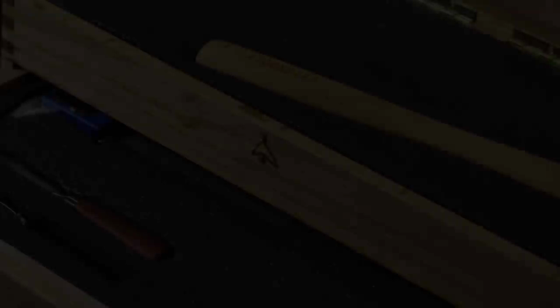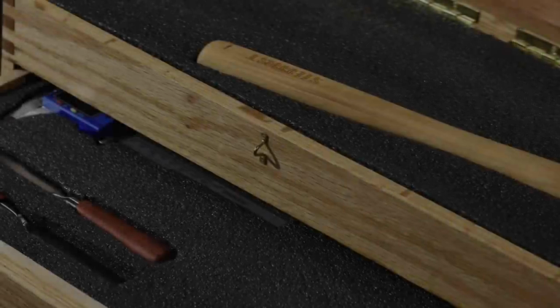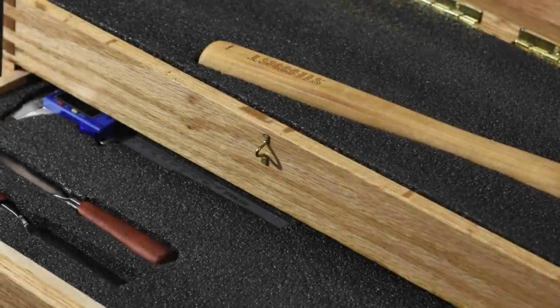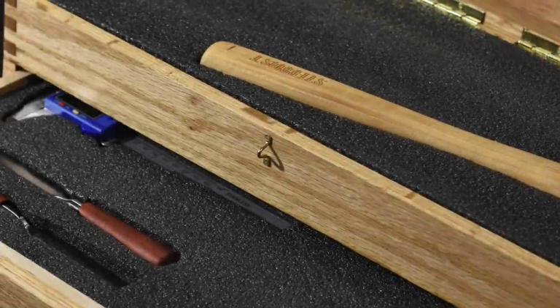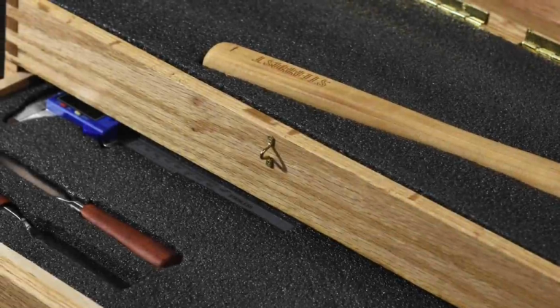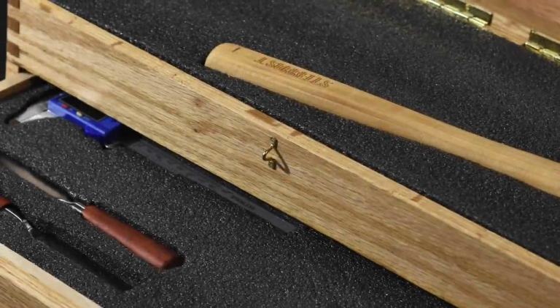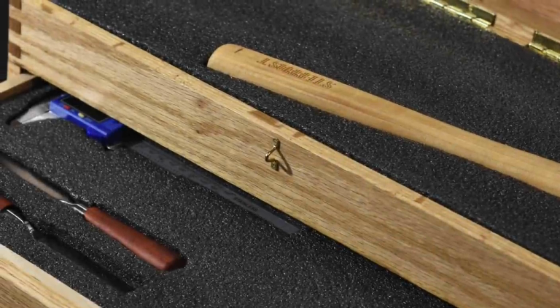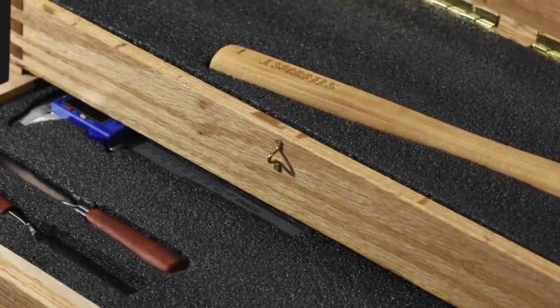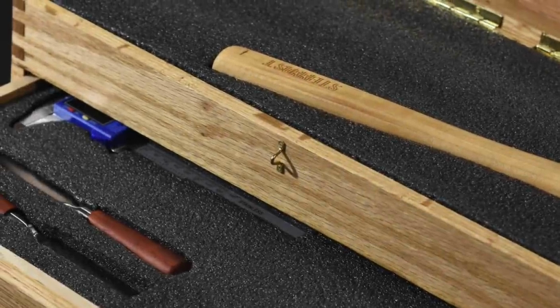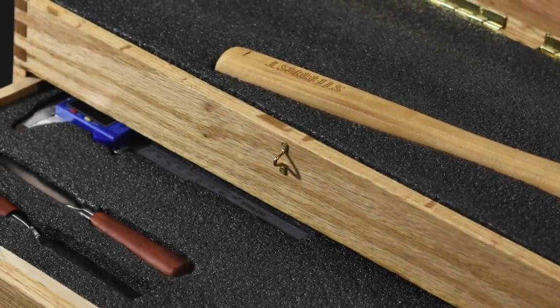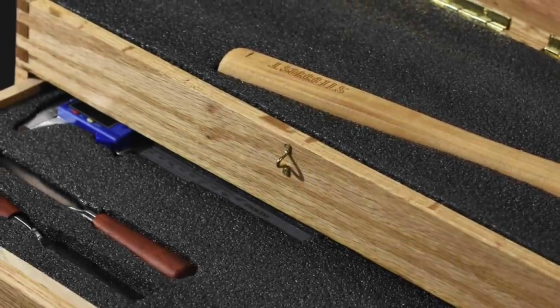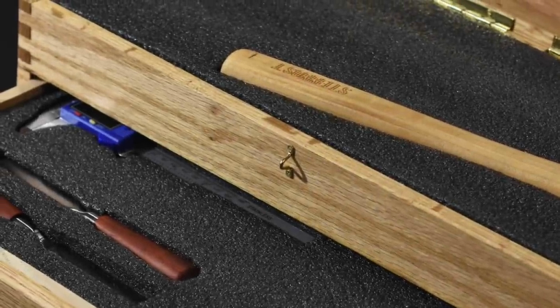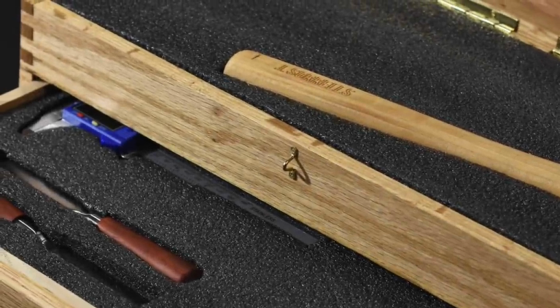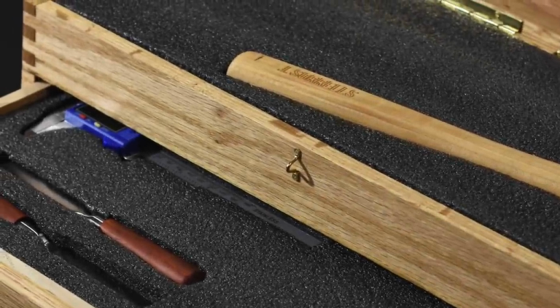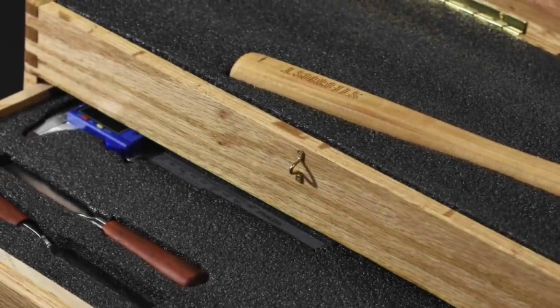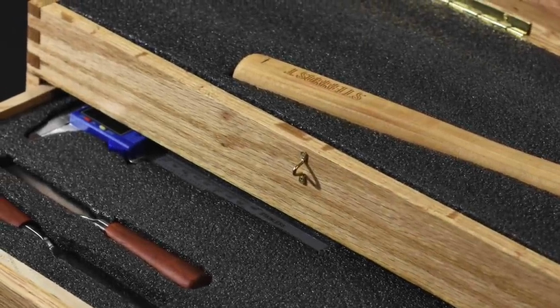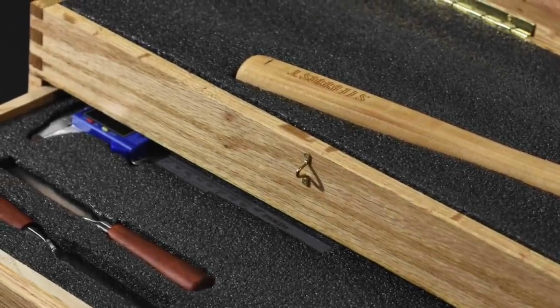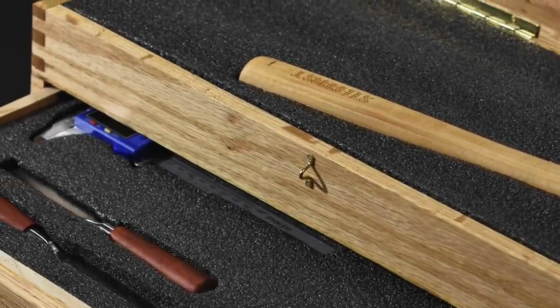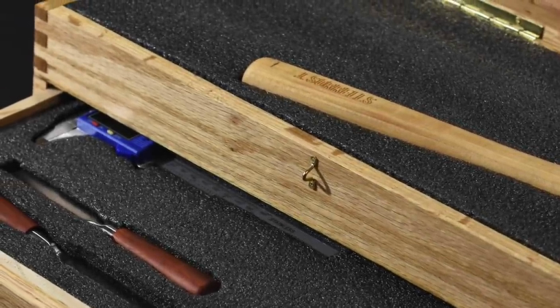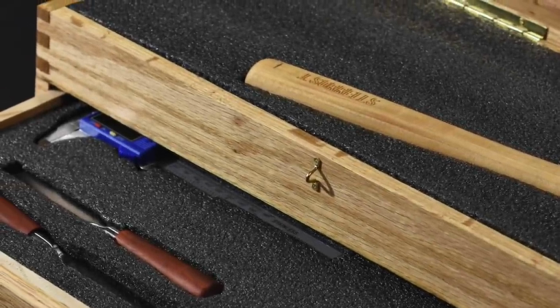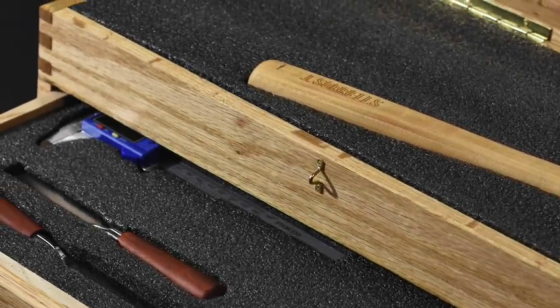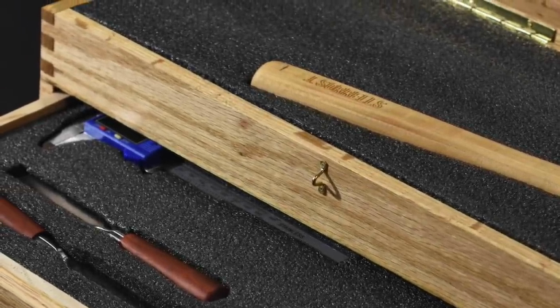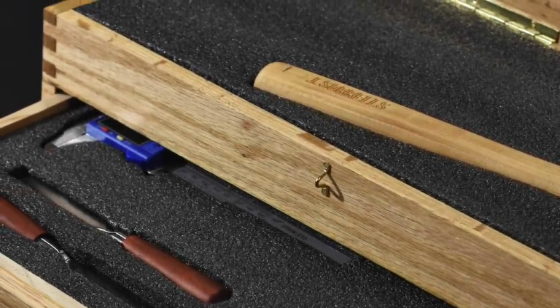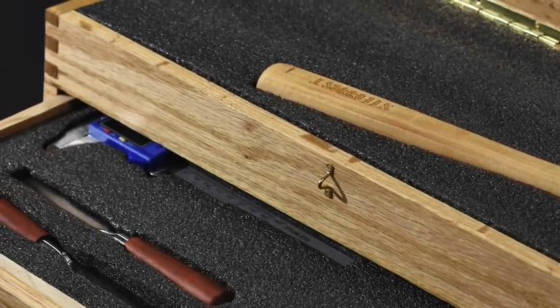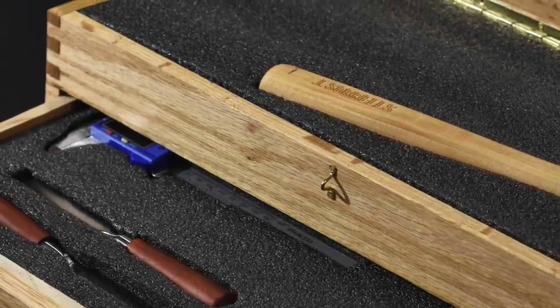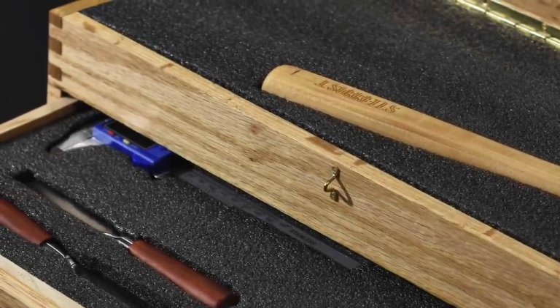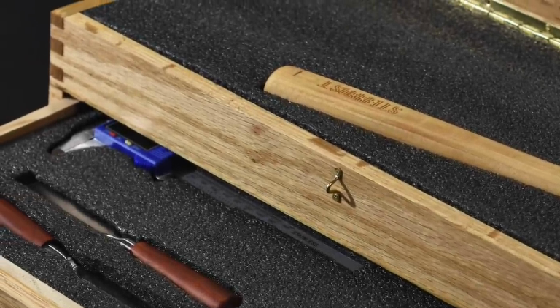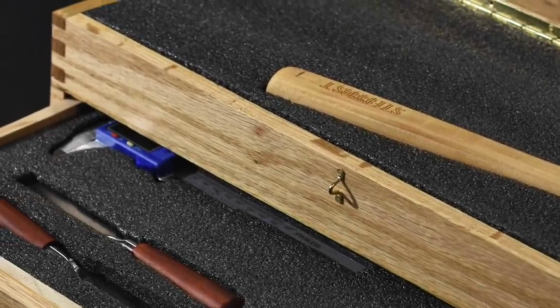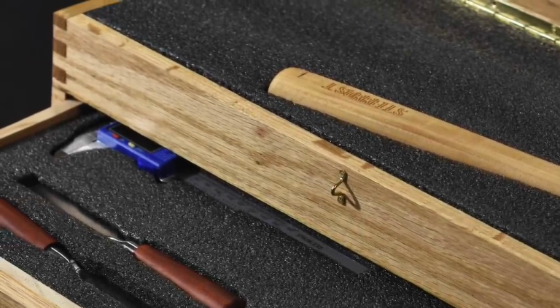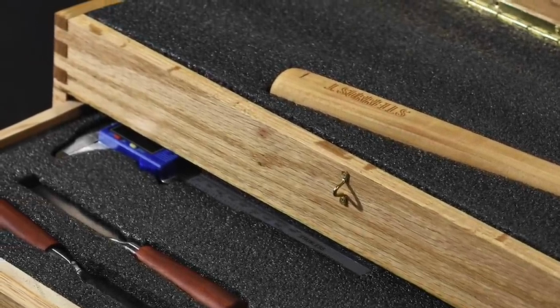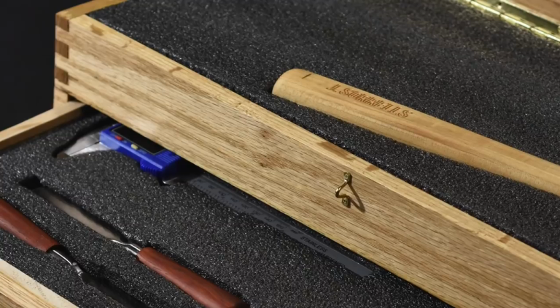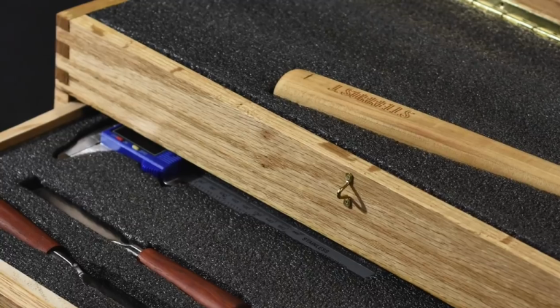I've also got a set of calipers in there, which are the only tools in the box that I didn't make.